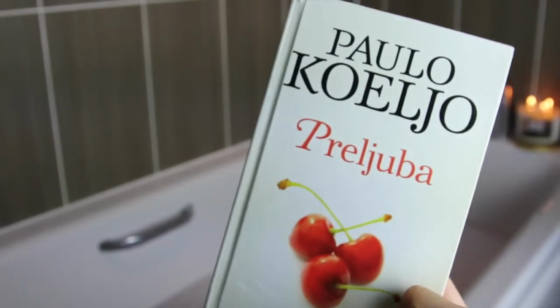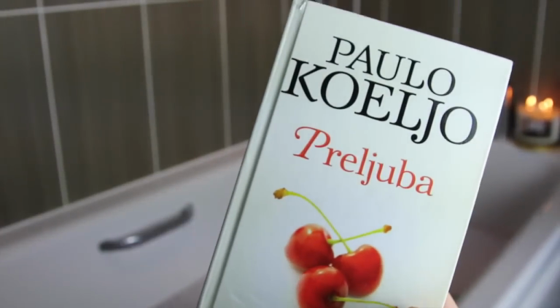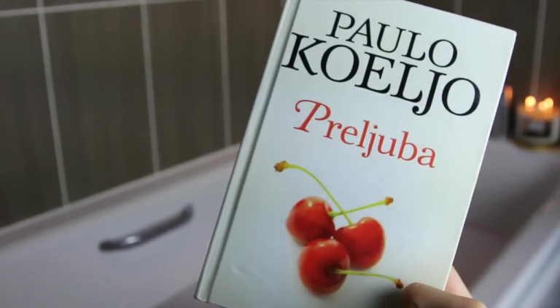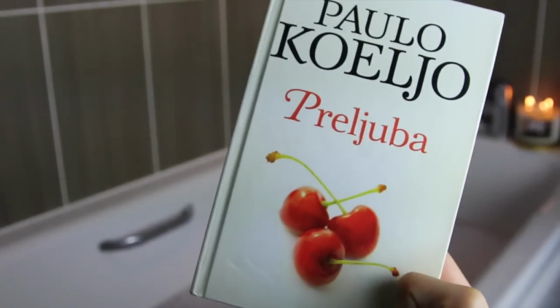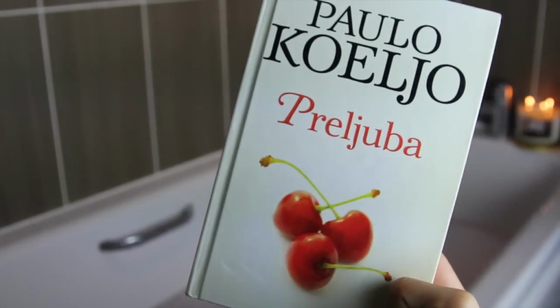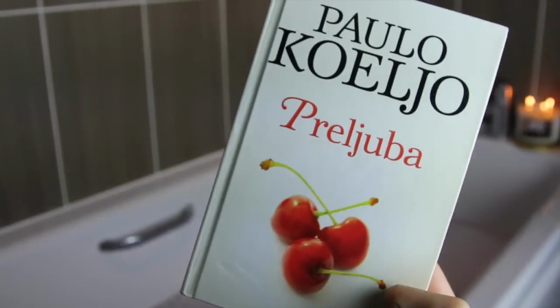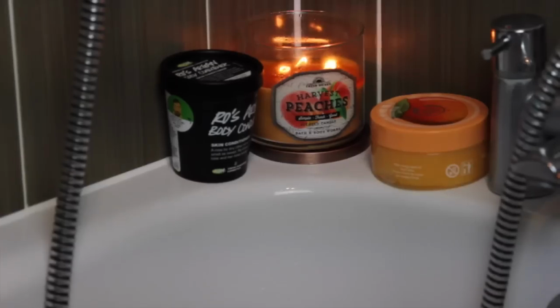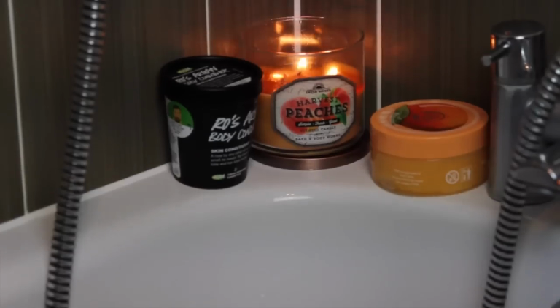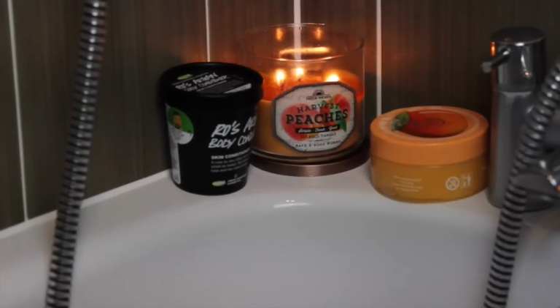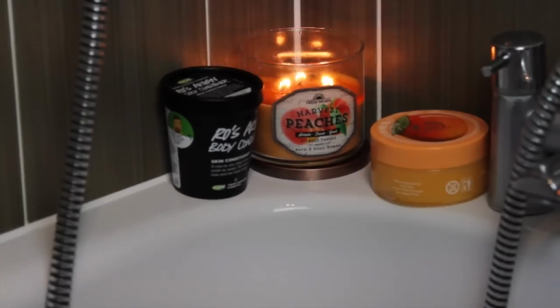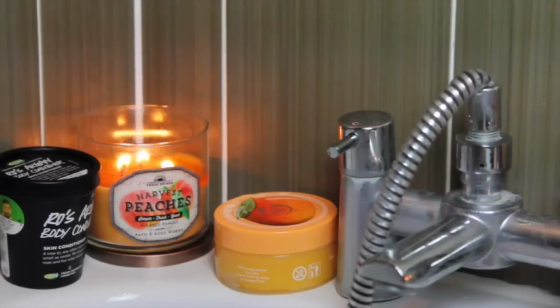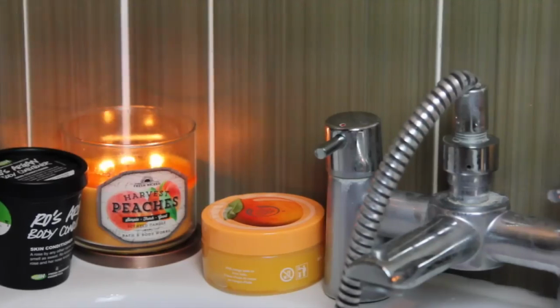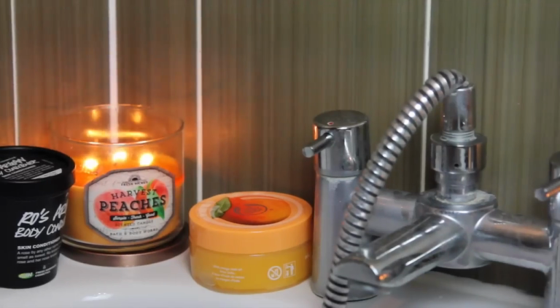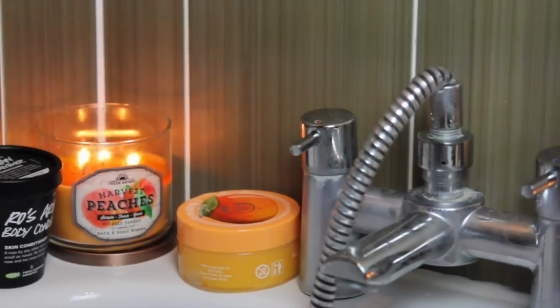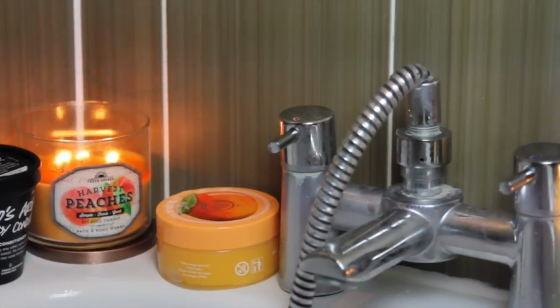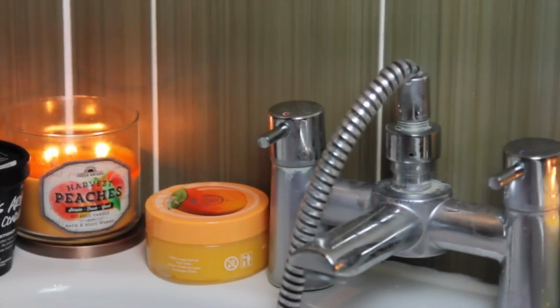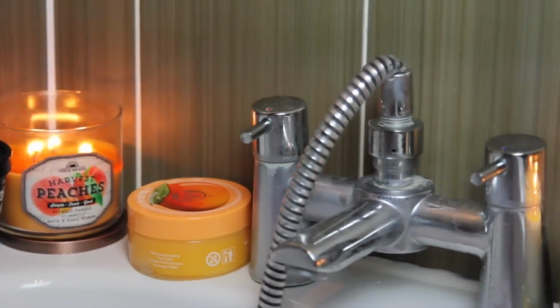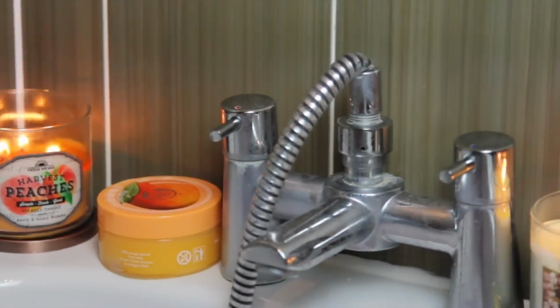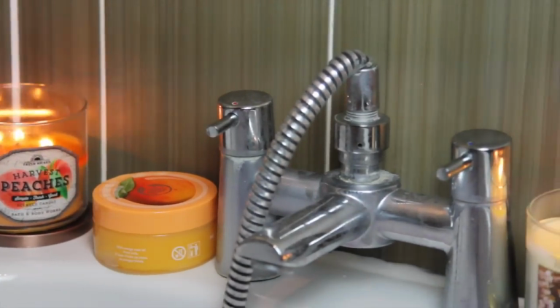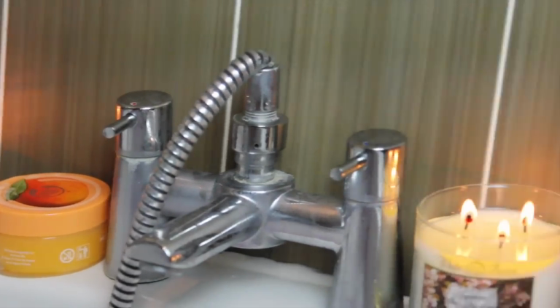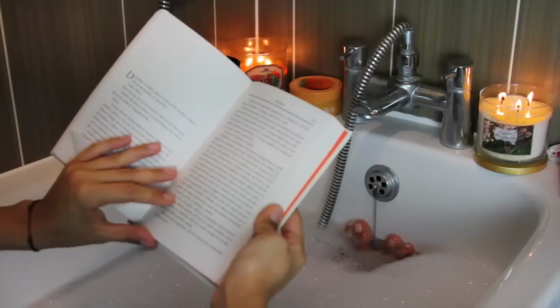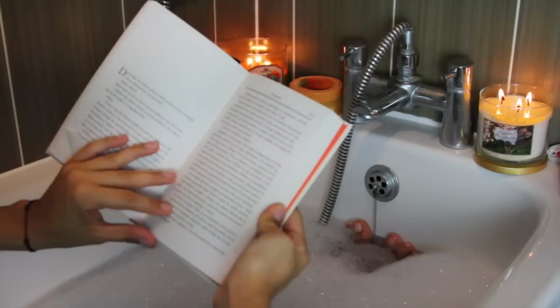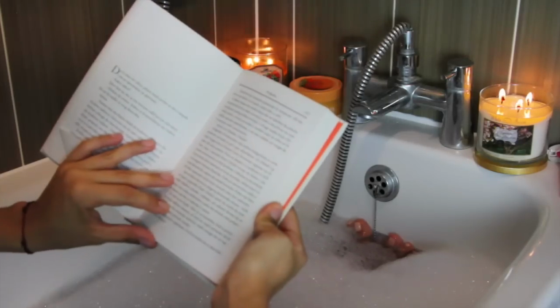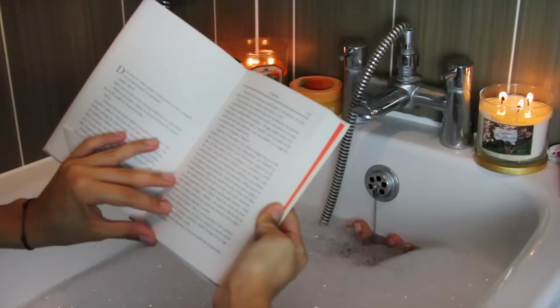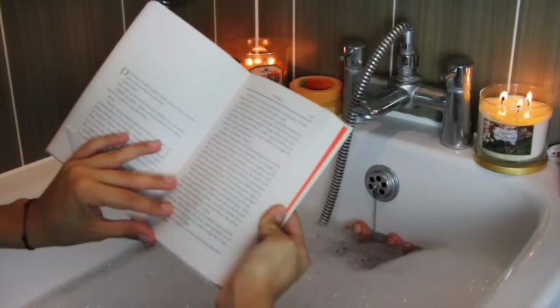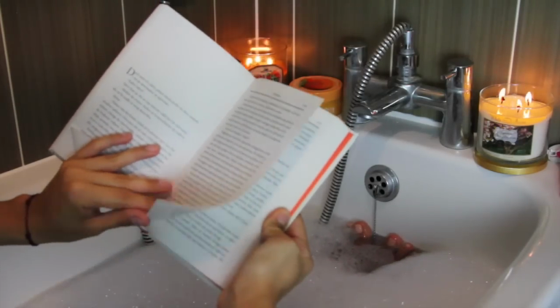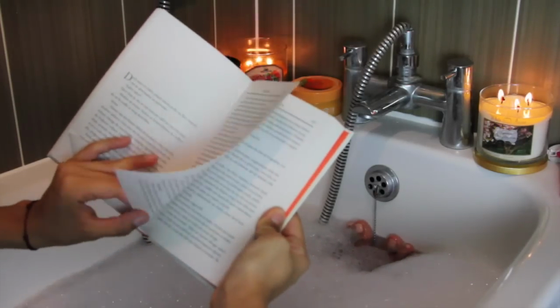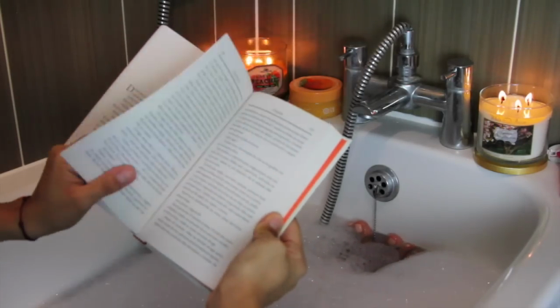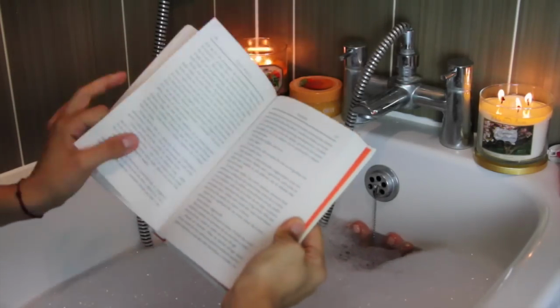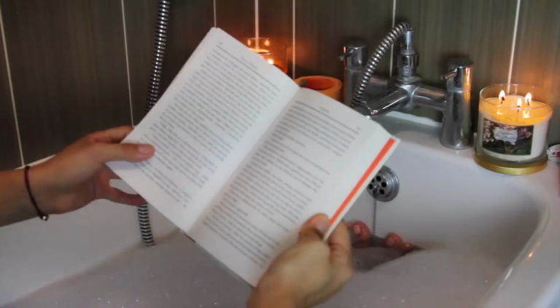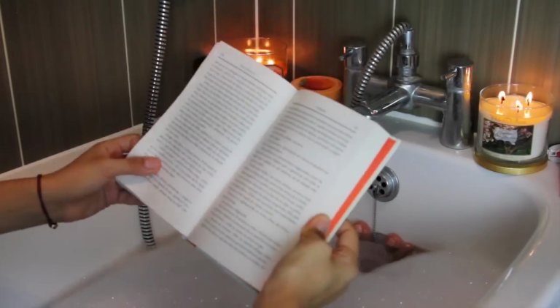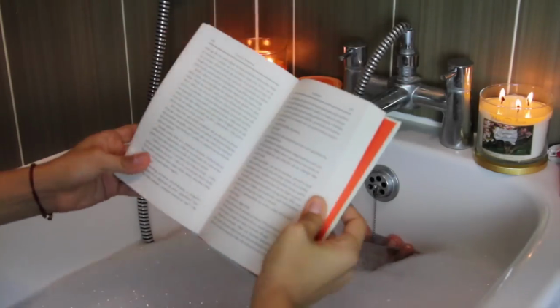I often read a book in the bath and currently I'm reading Paulo Coelho's latest one.